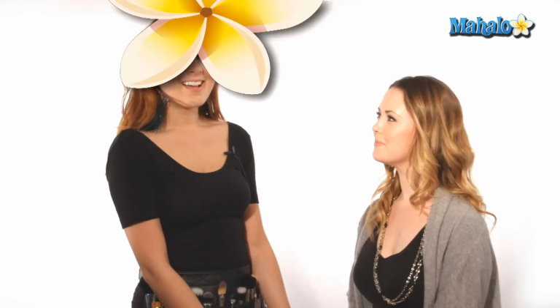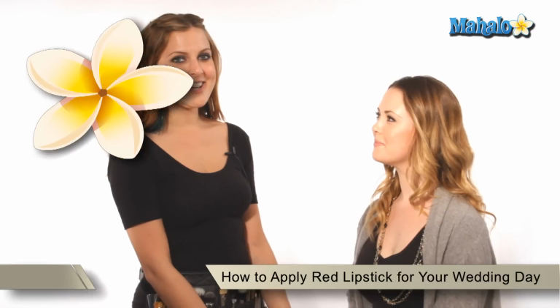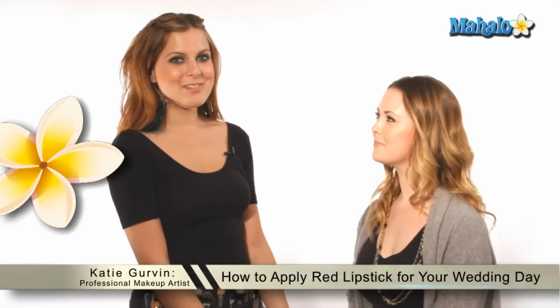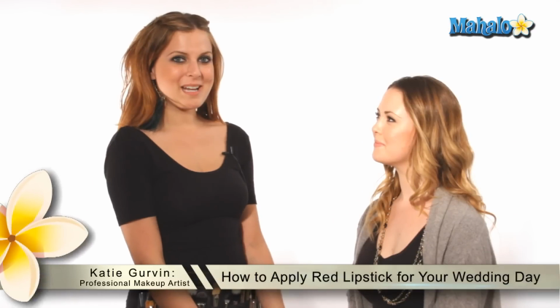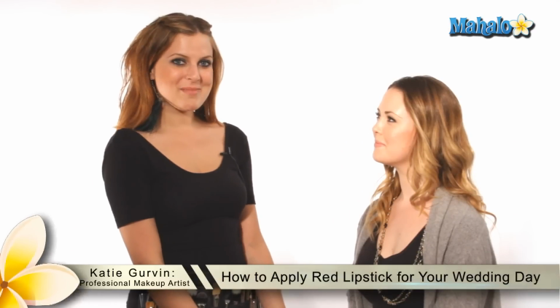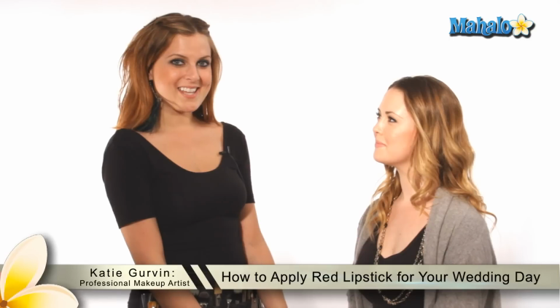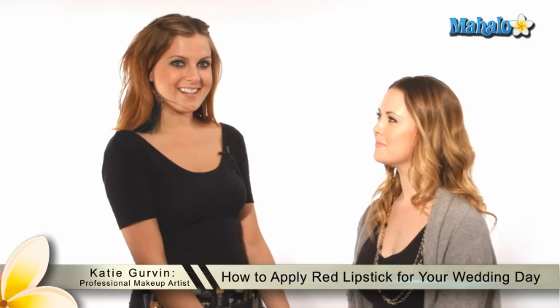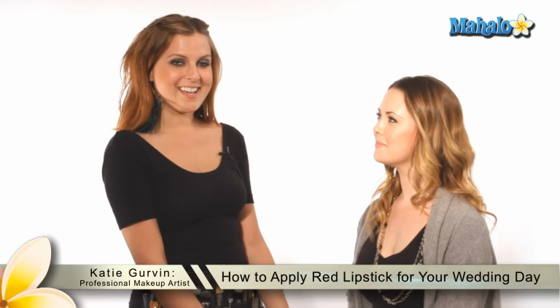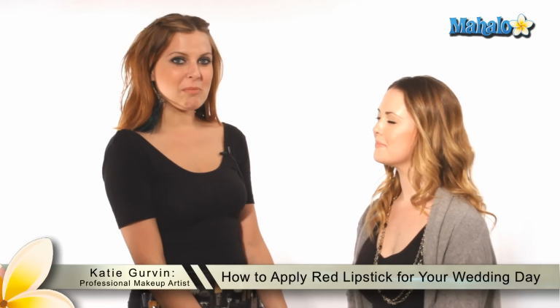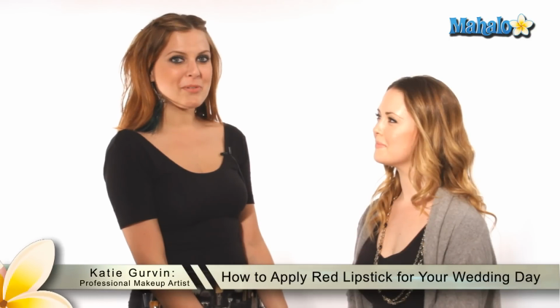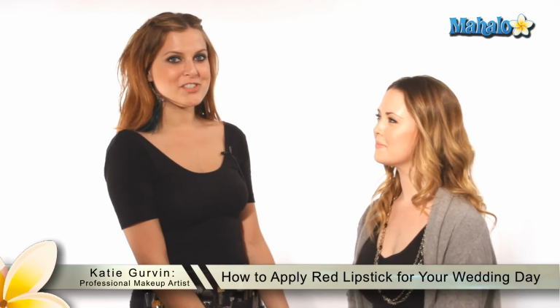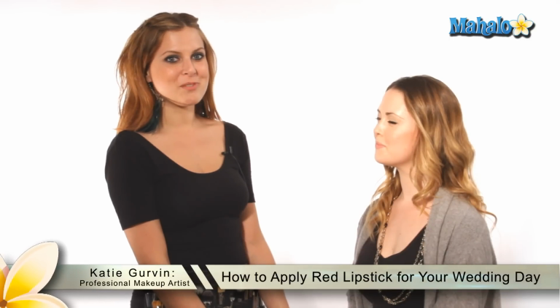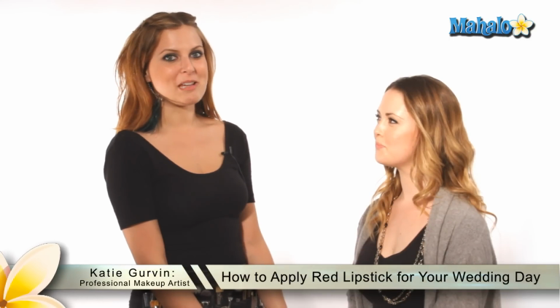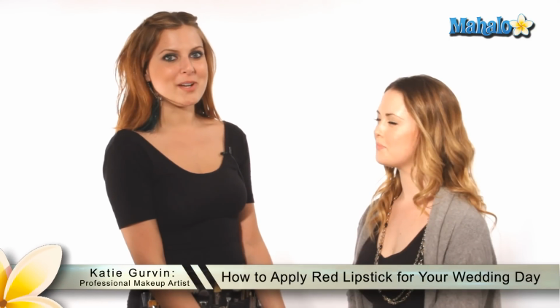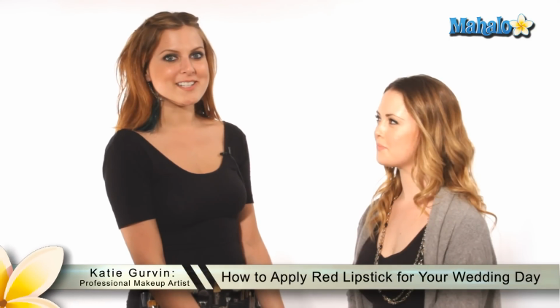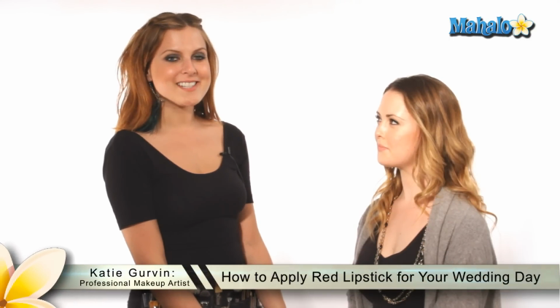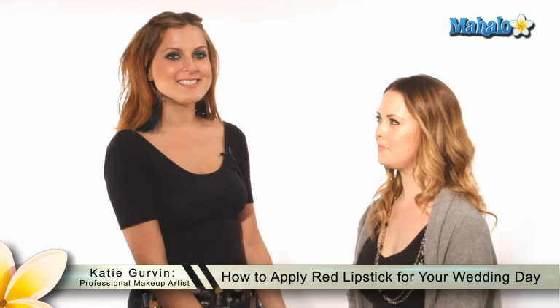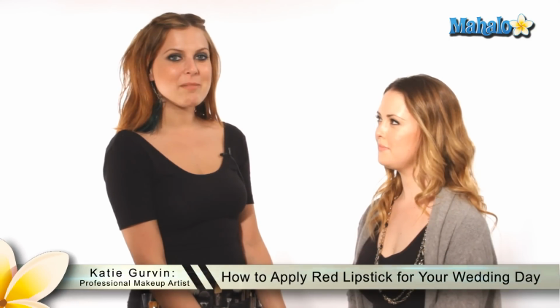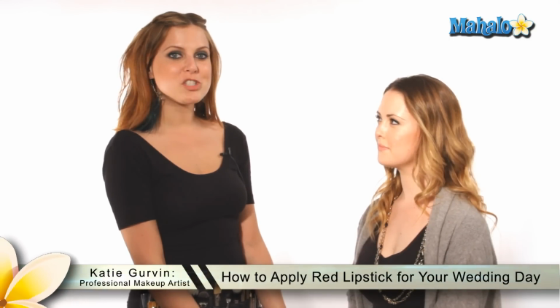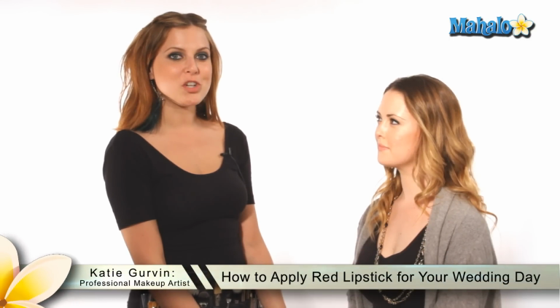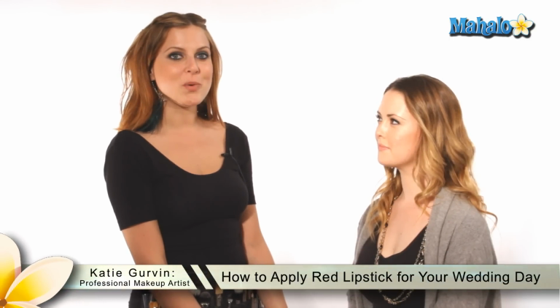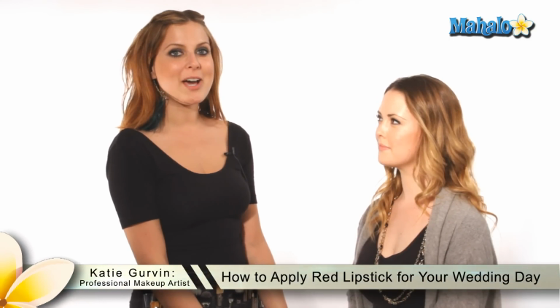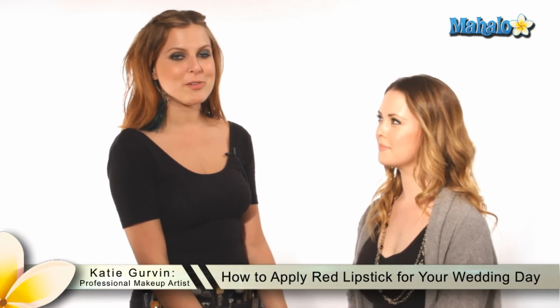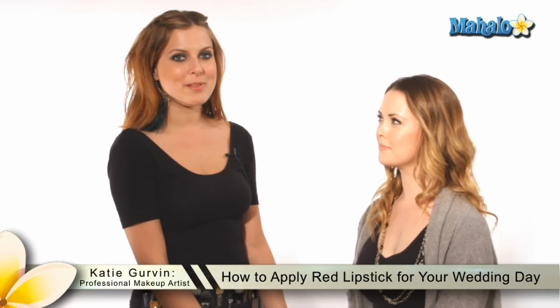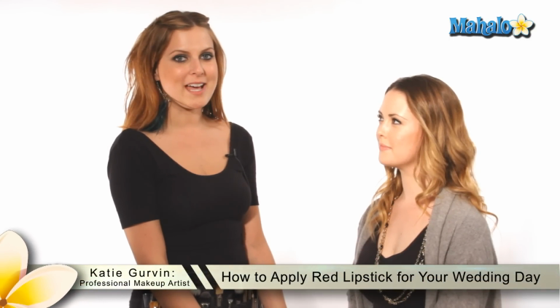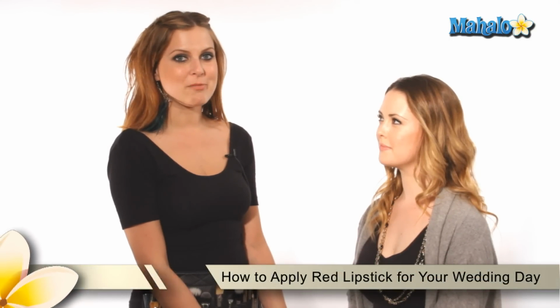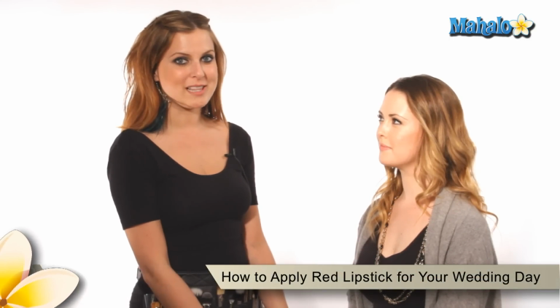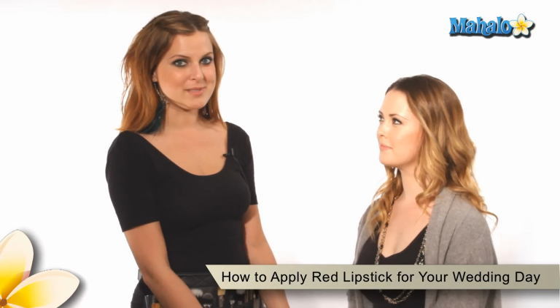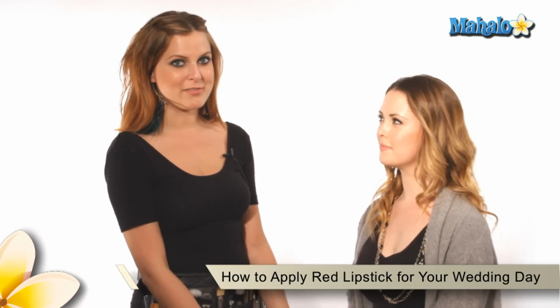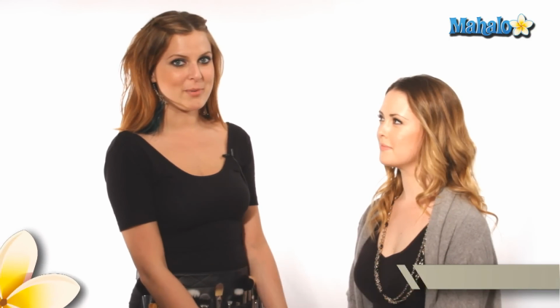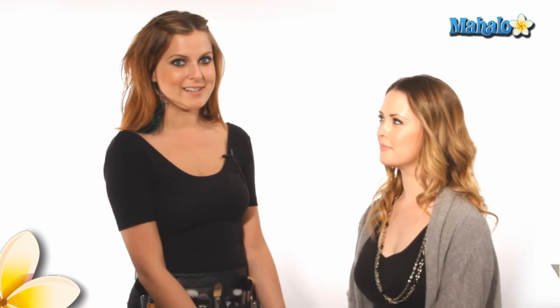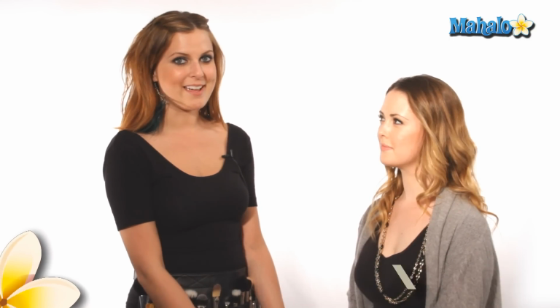Hello, my name is Katie, and I'm a professional makeup artist. Today I'm going to show you how to apply red lipstick for your wedding day.